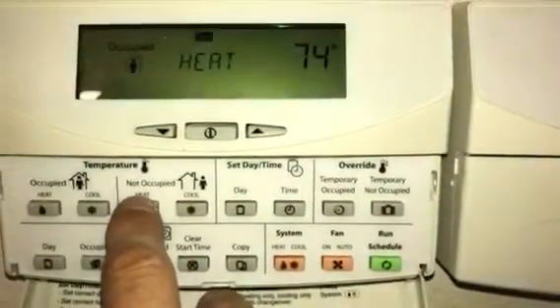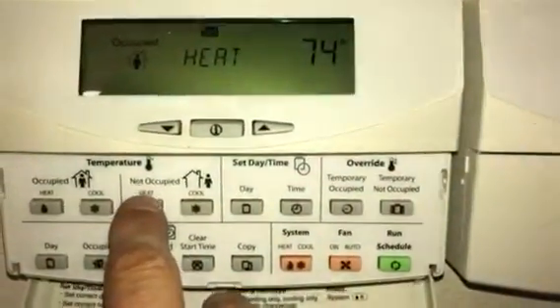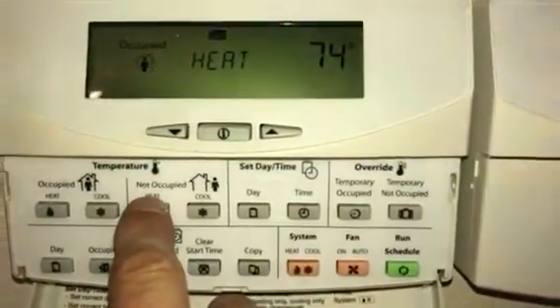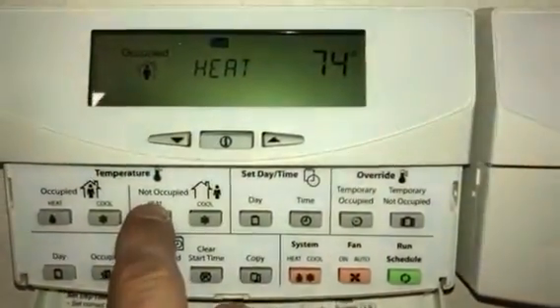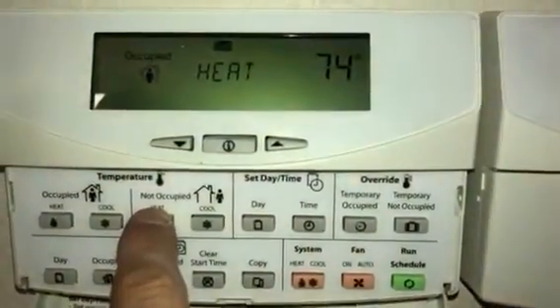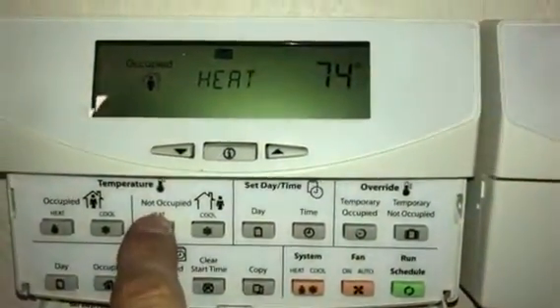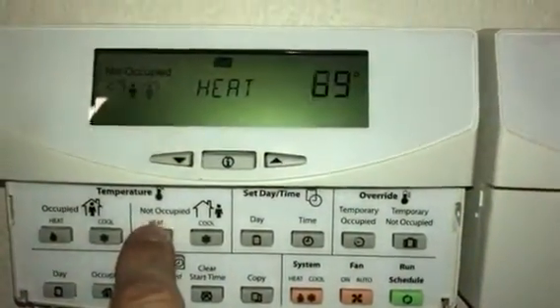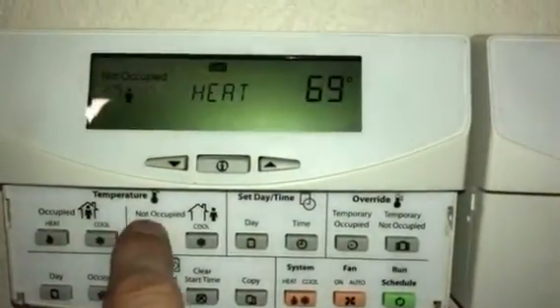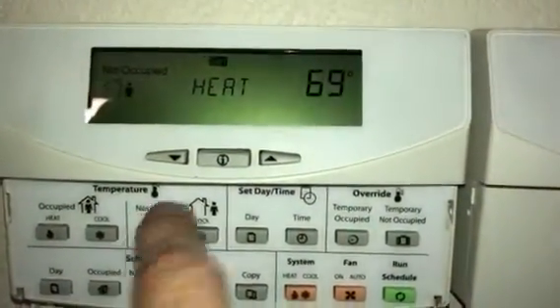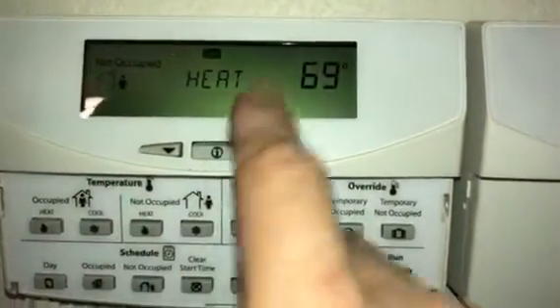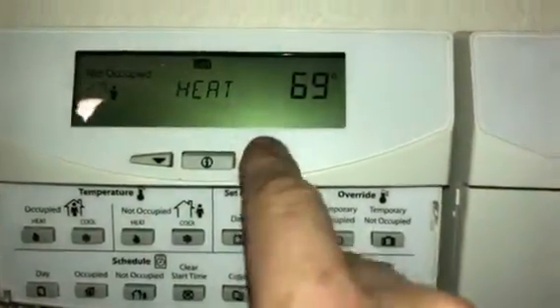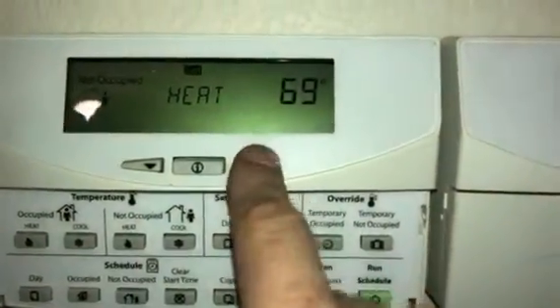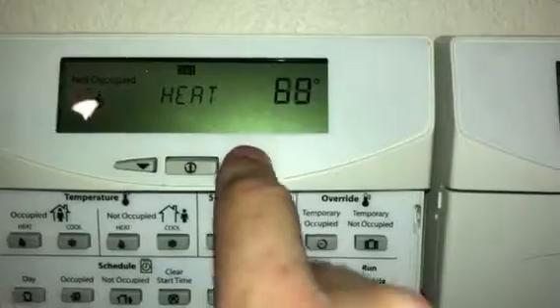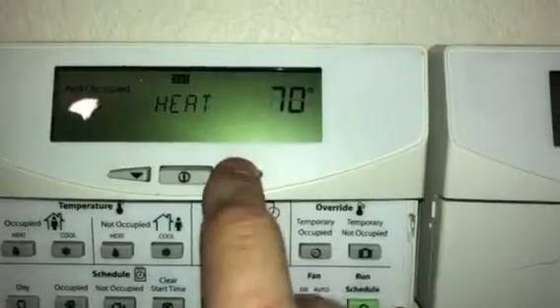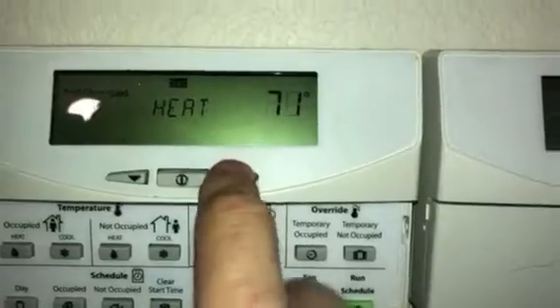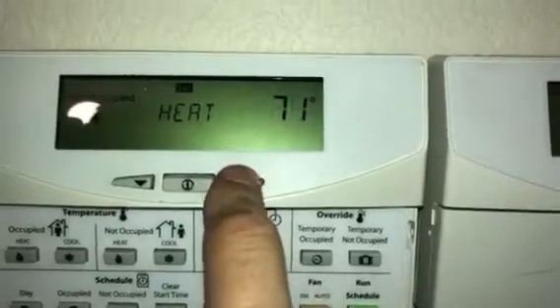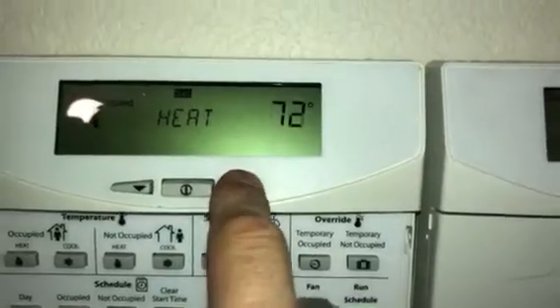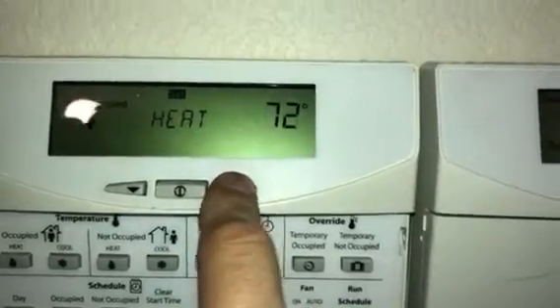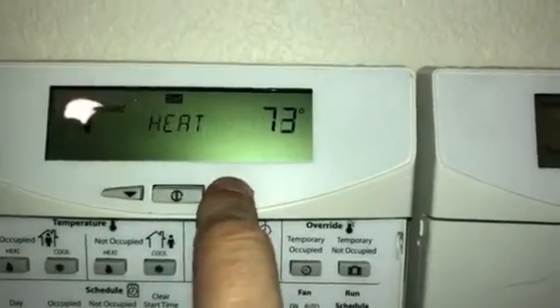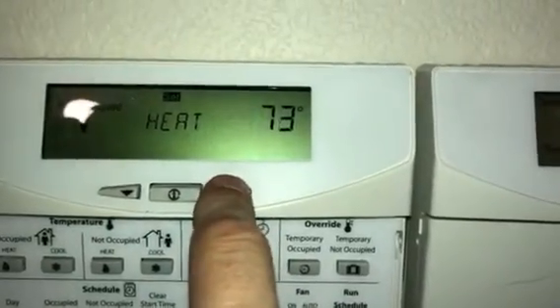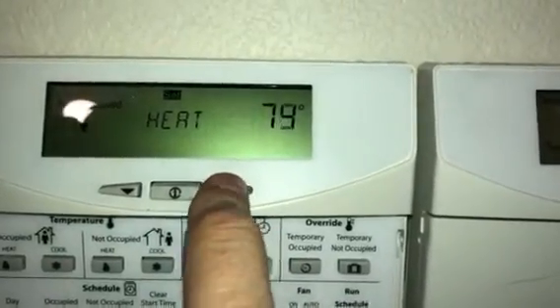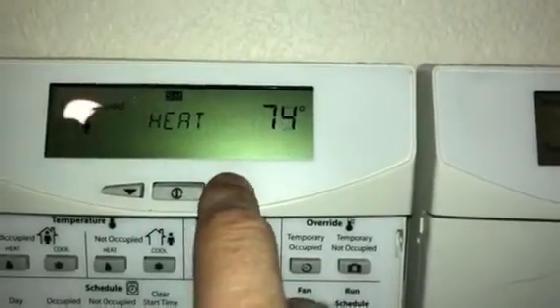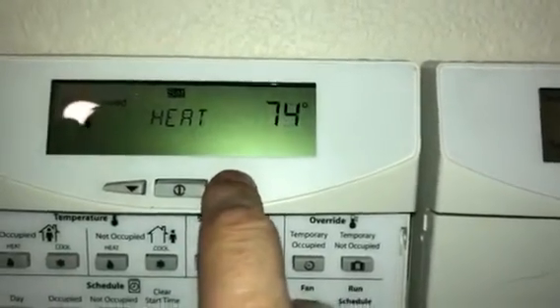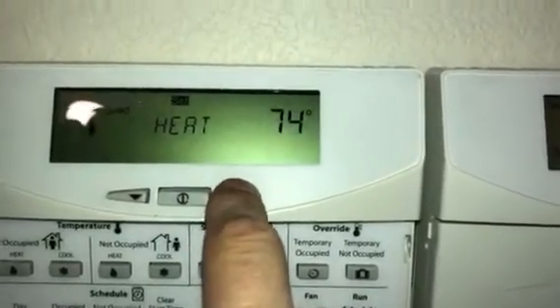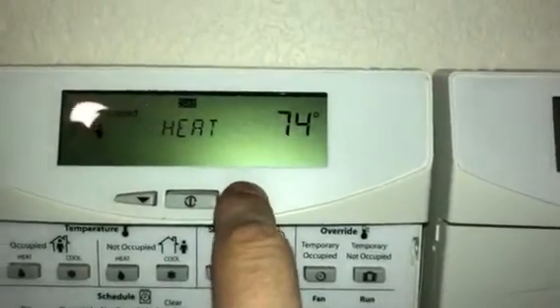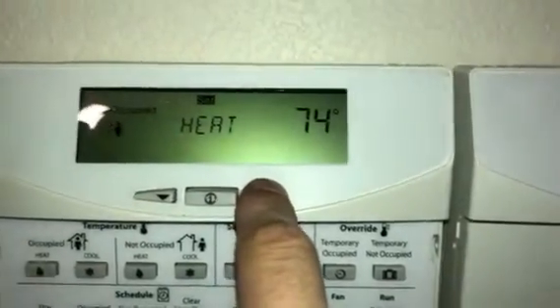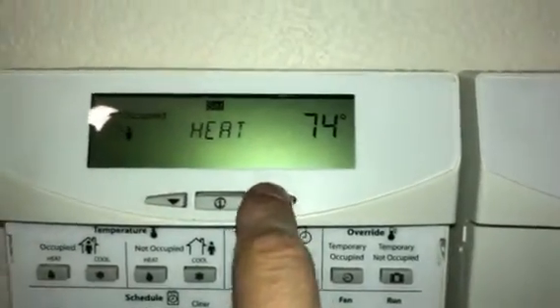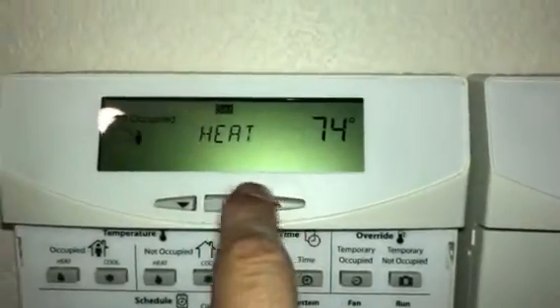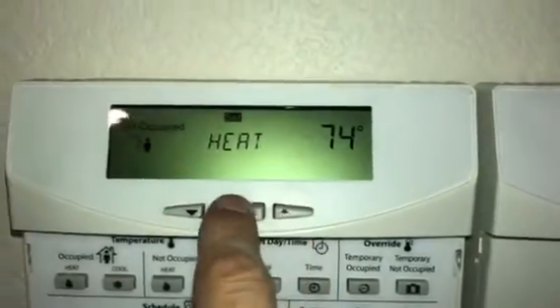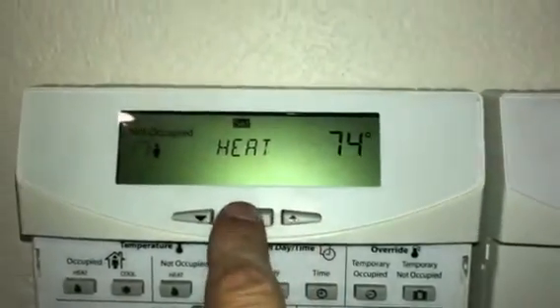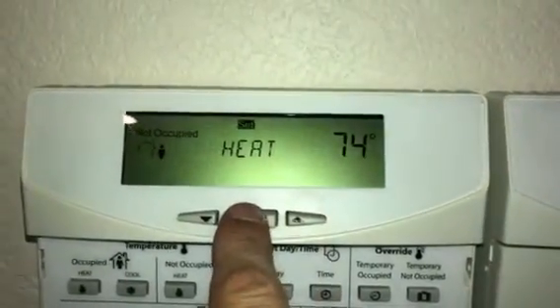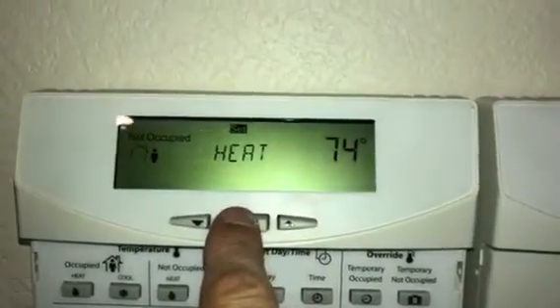Not Occupied Heat — so when we're not here it stays at that temperature. Then you hit this middle button.